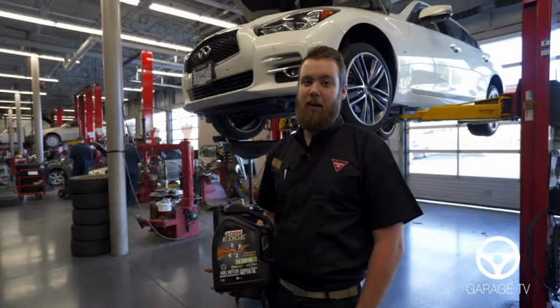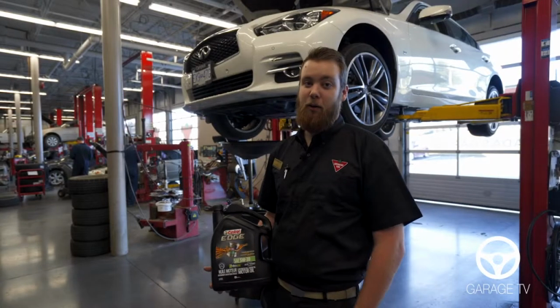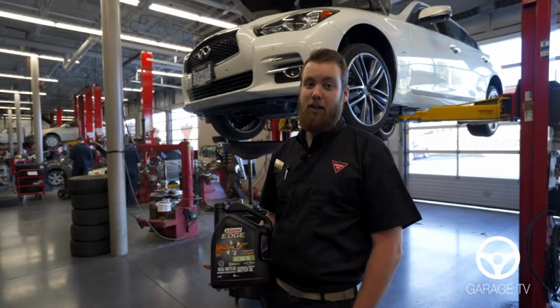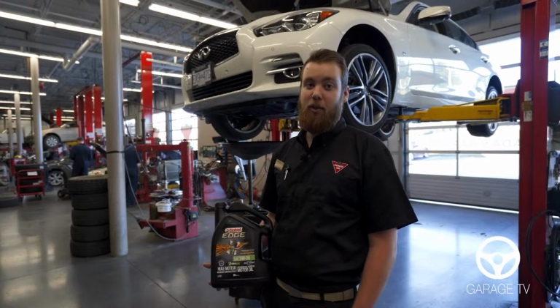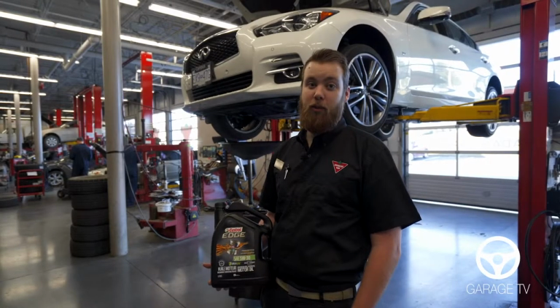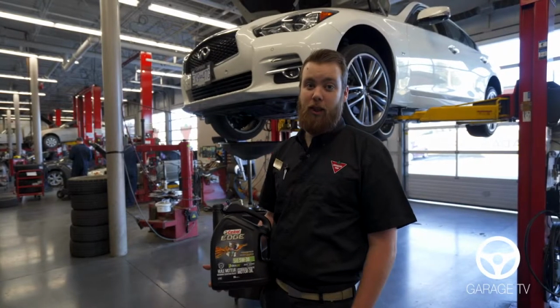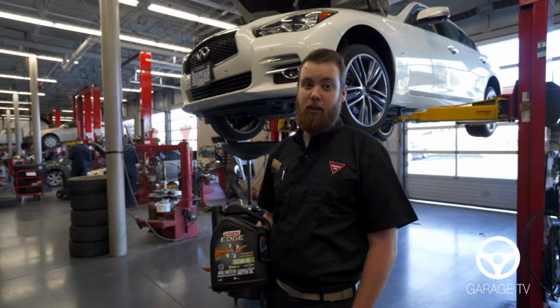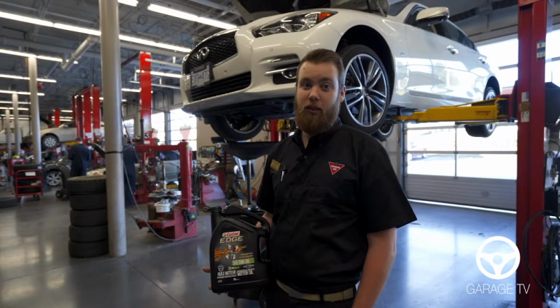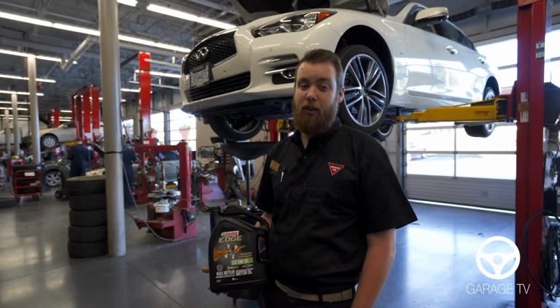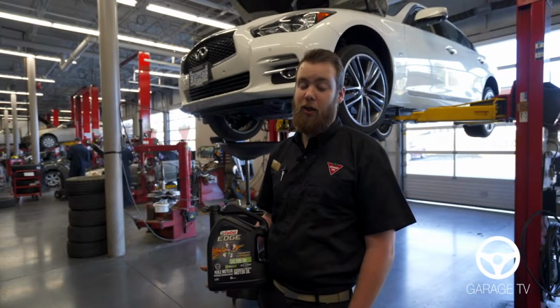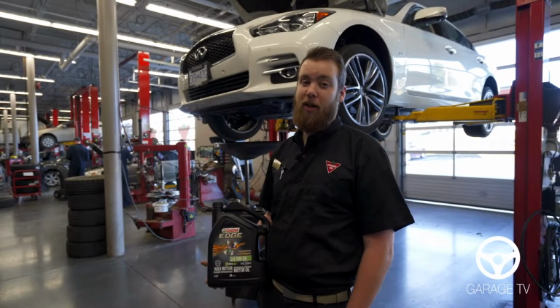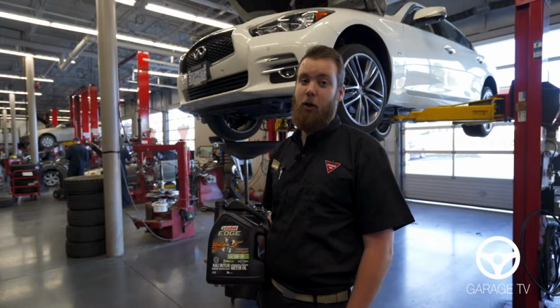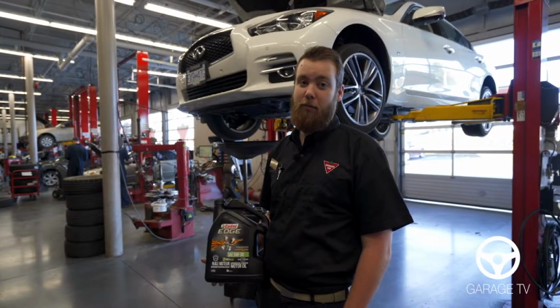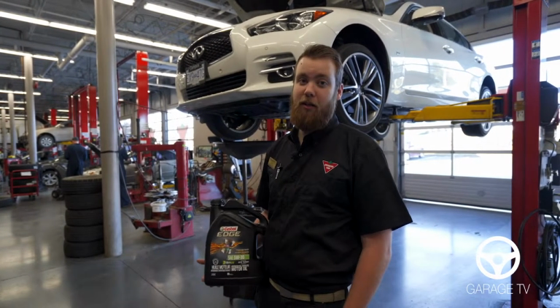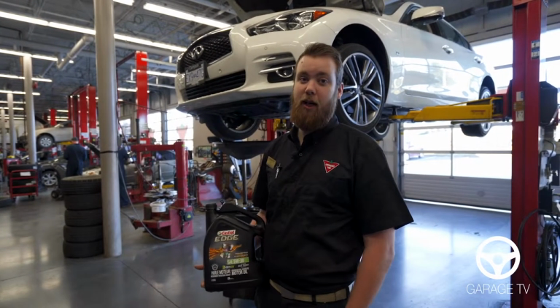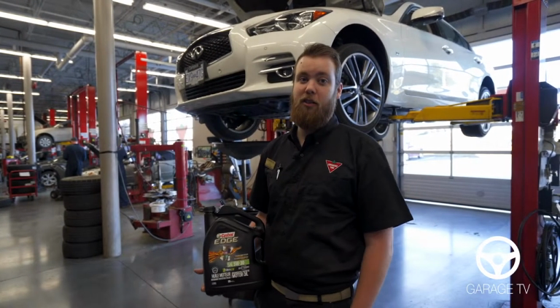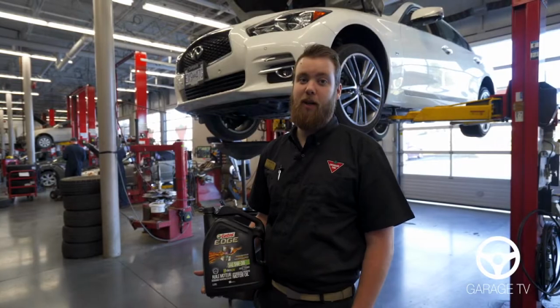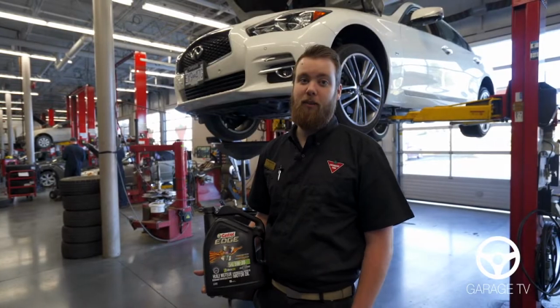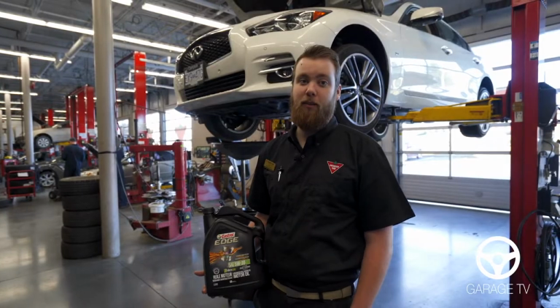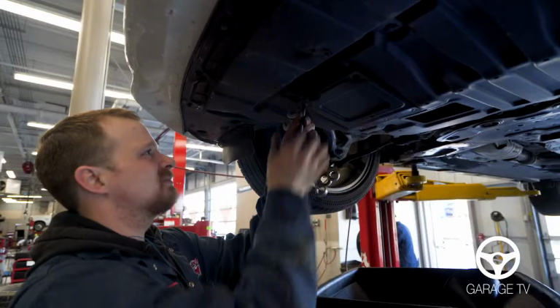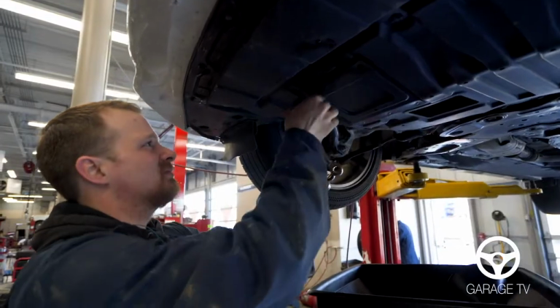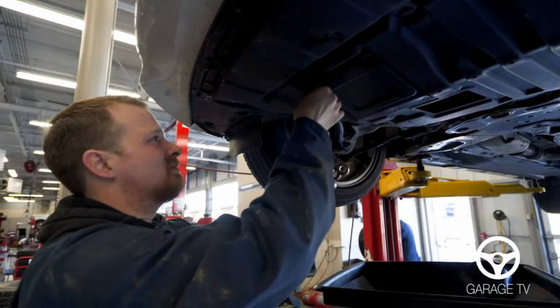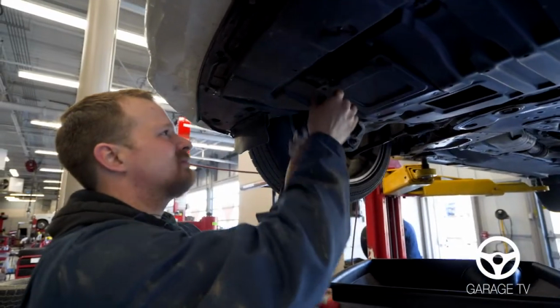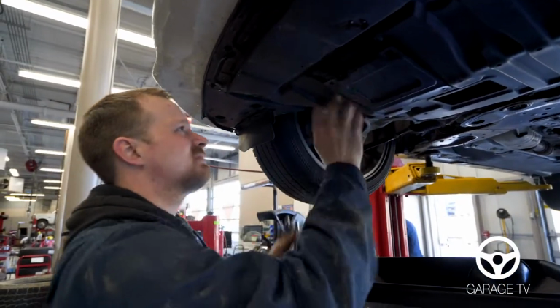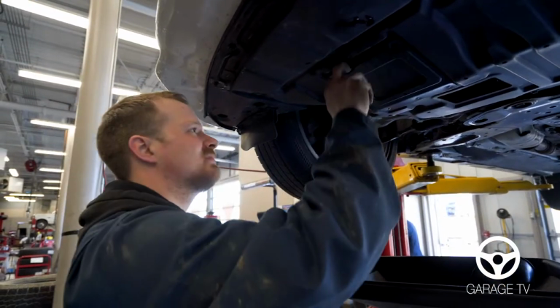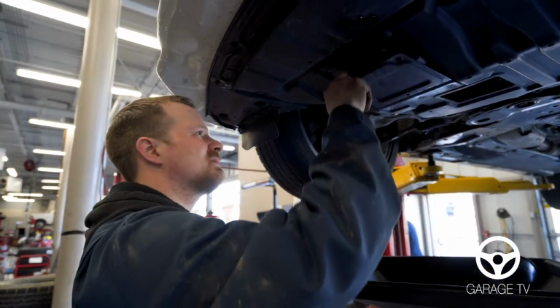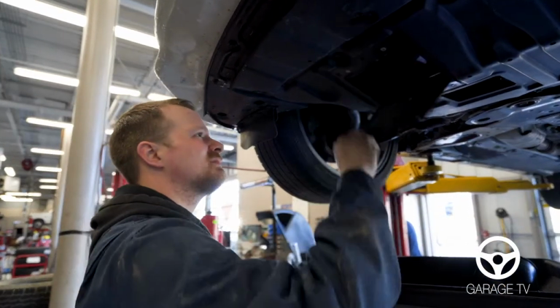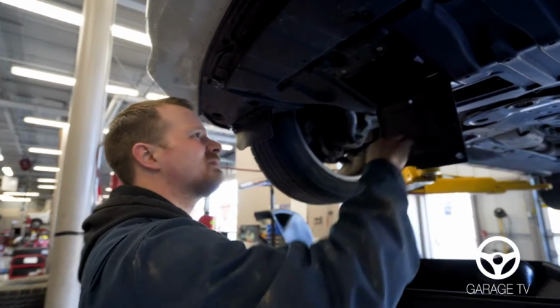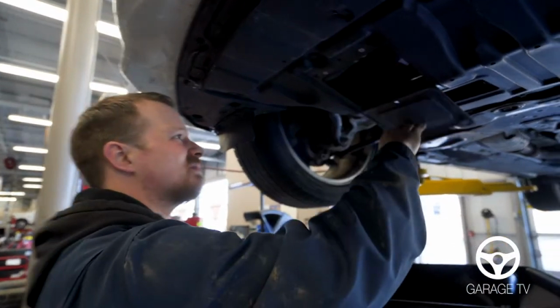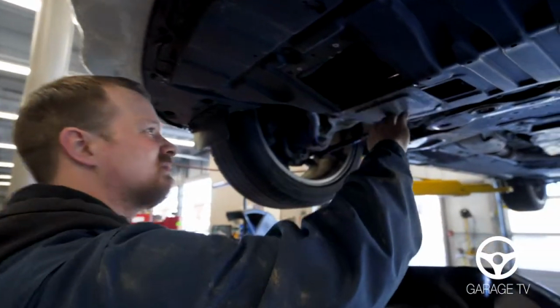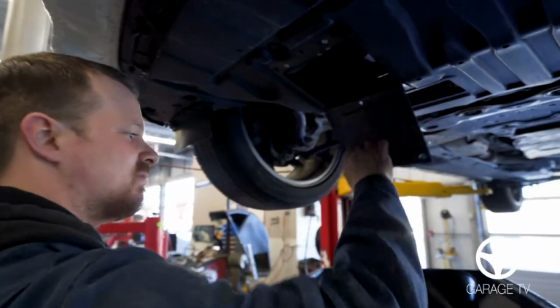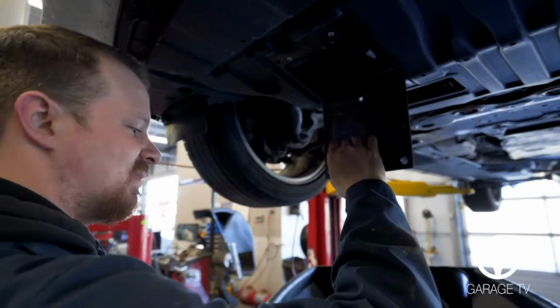How do you know it's time to do an oil change? It's all by the OEM manufacturer's spec. Some vehicles 5,000, some are 10,000, some are even 16,000 miles.